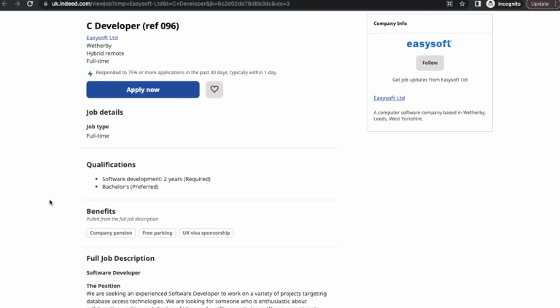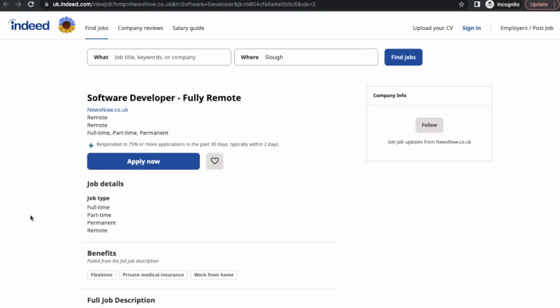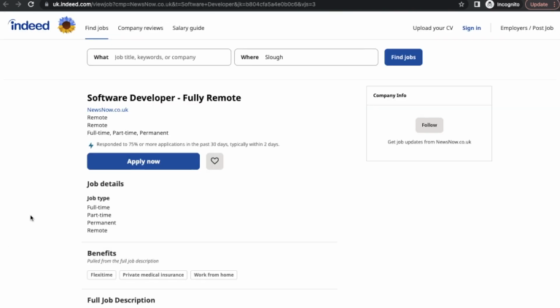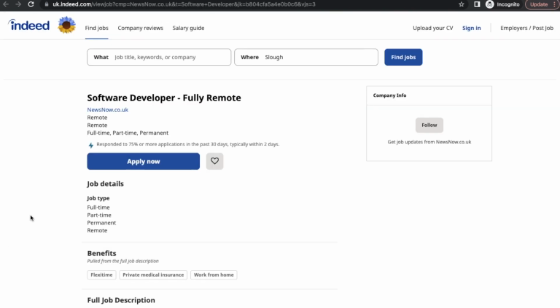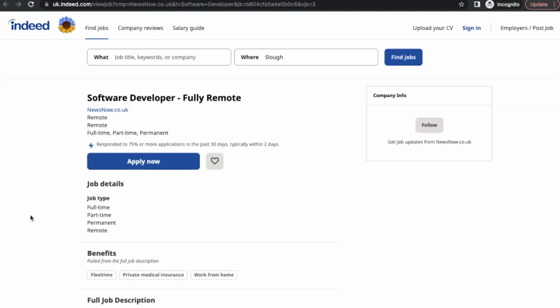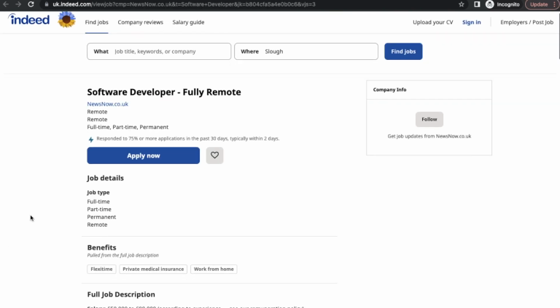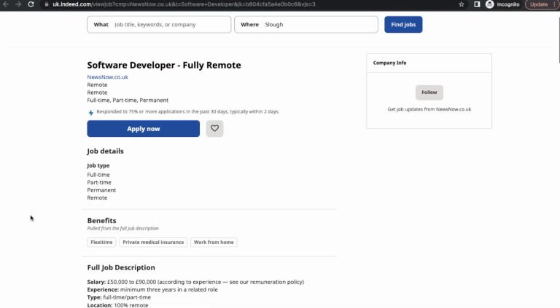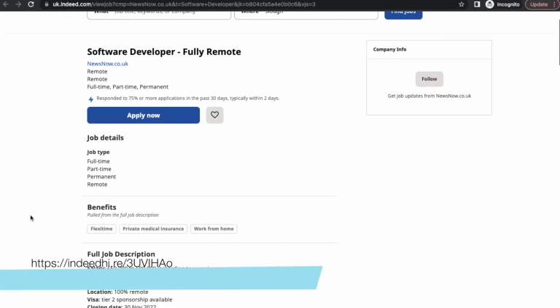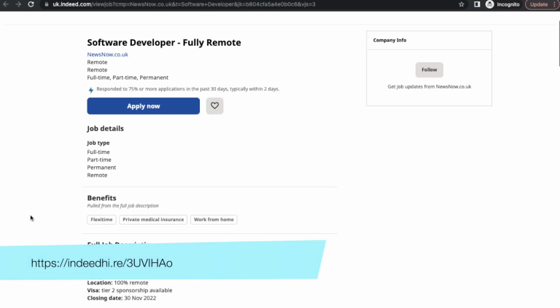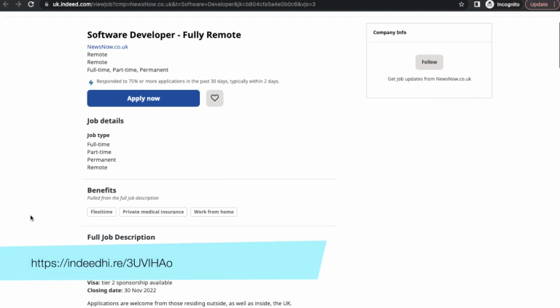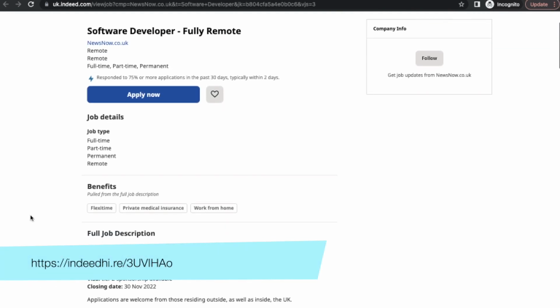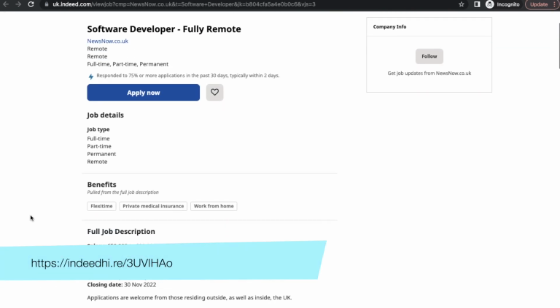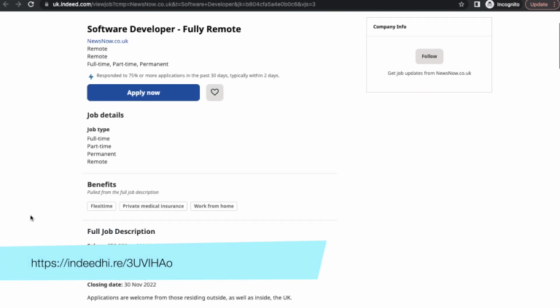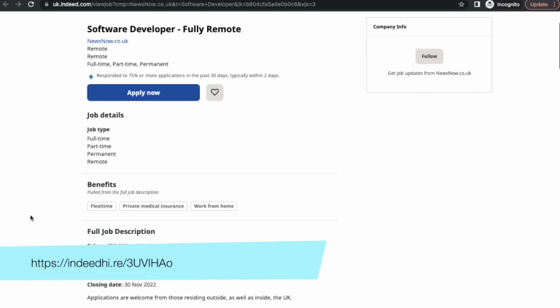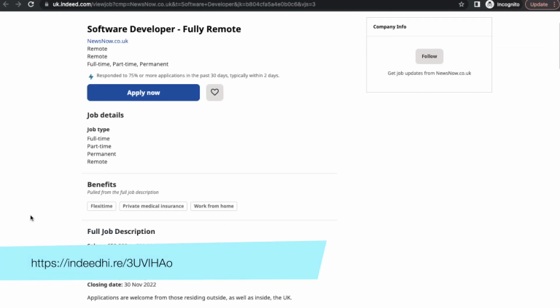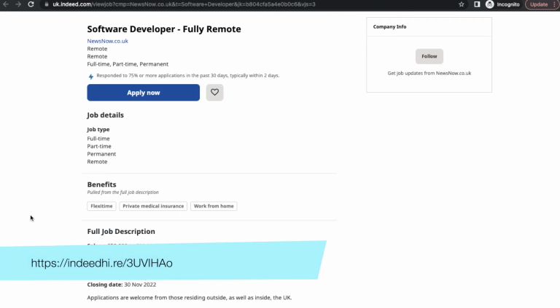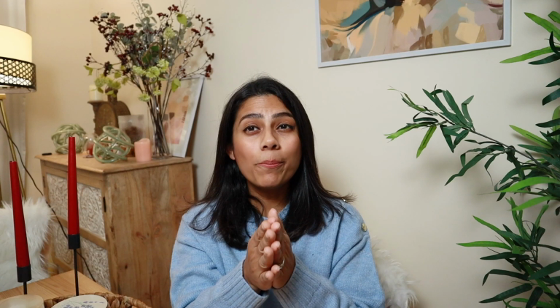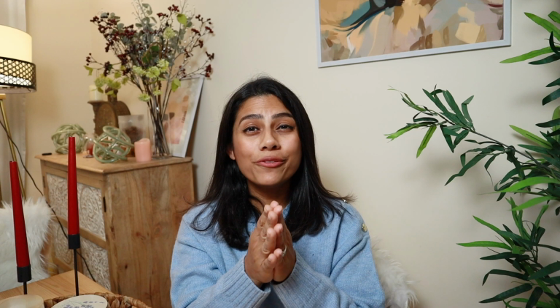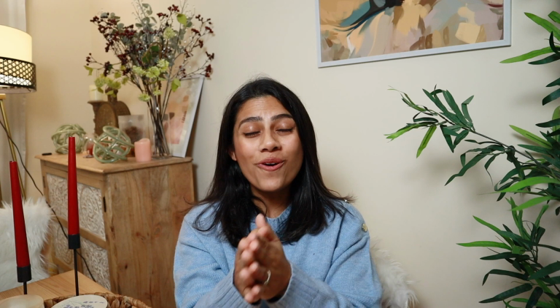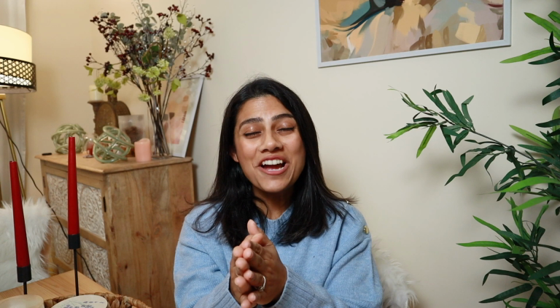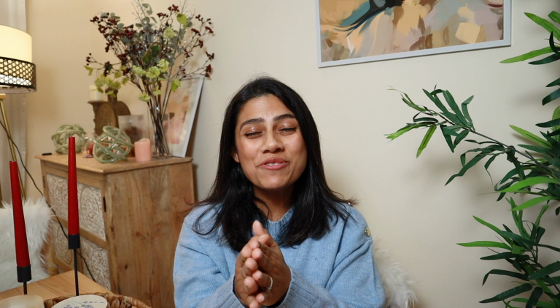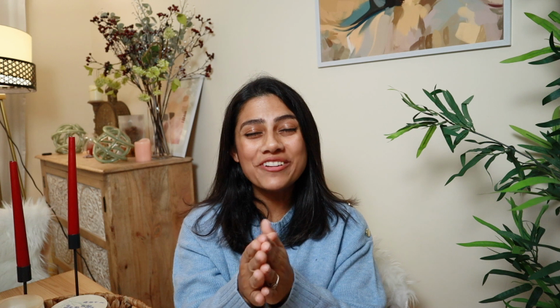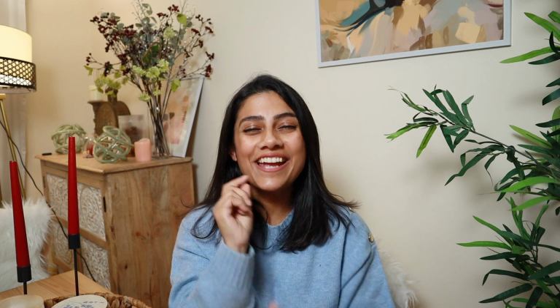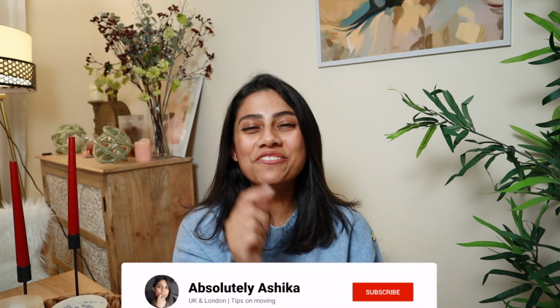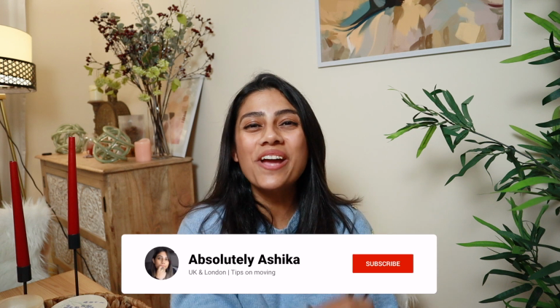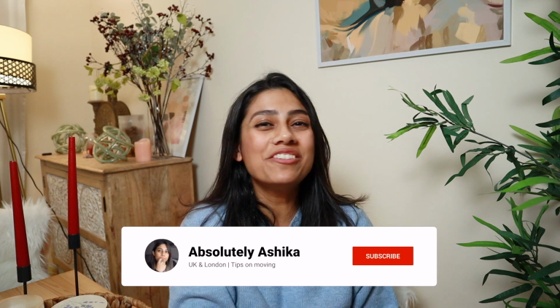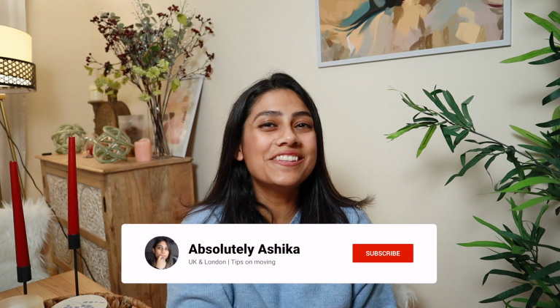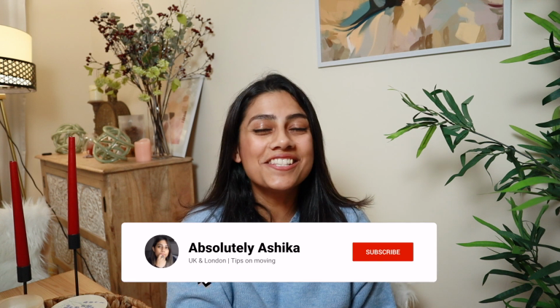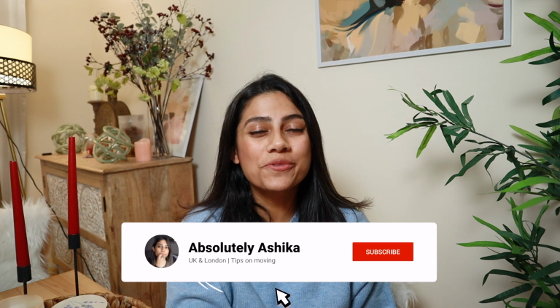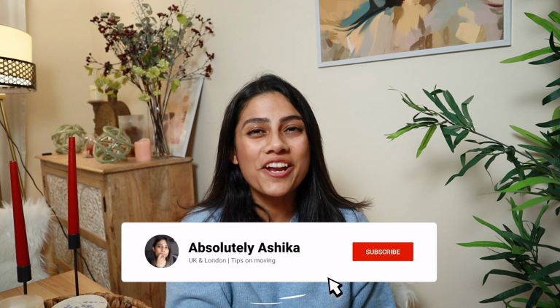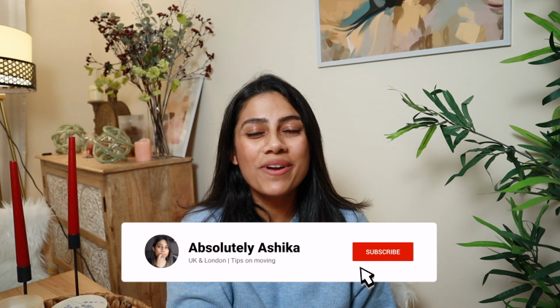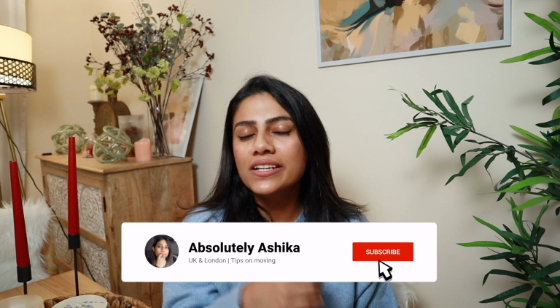And News Now is hiring a Software Developer.